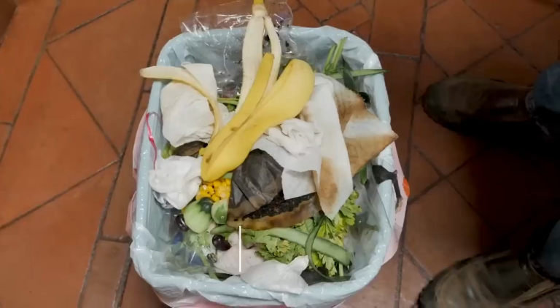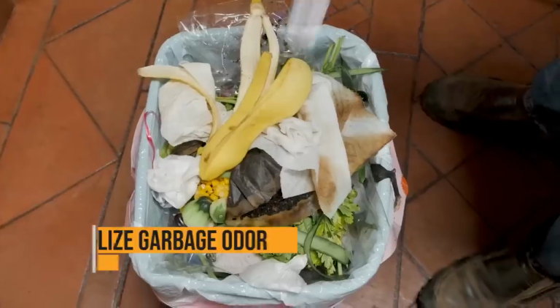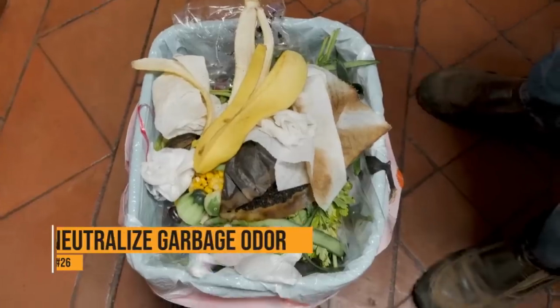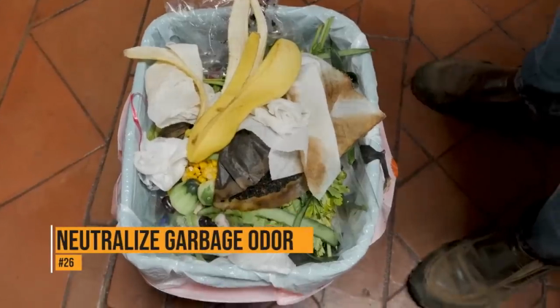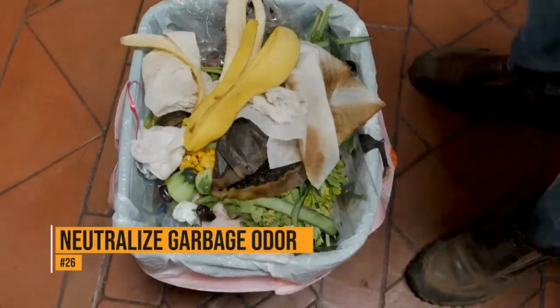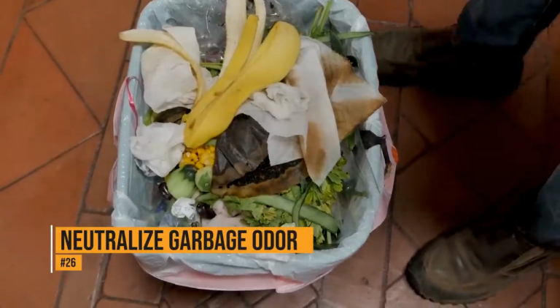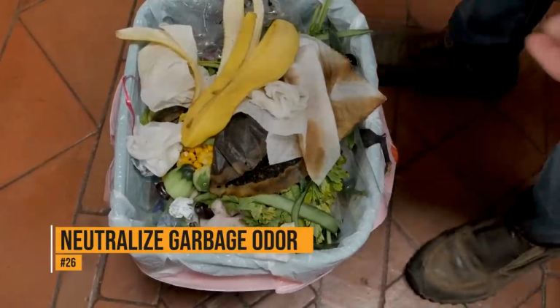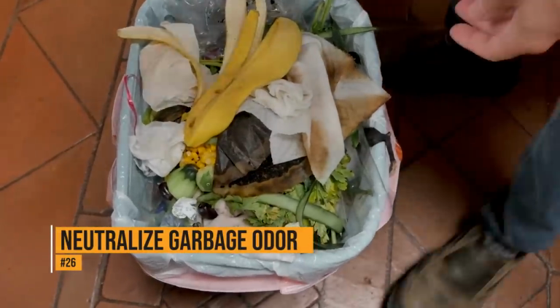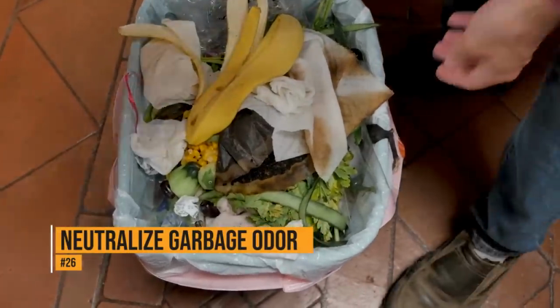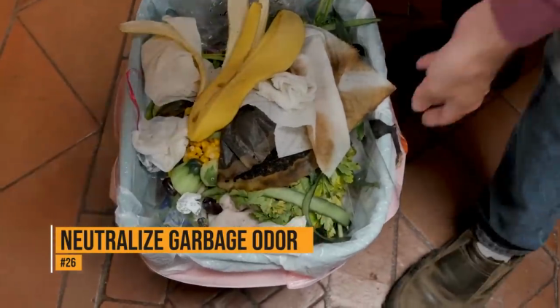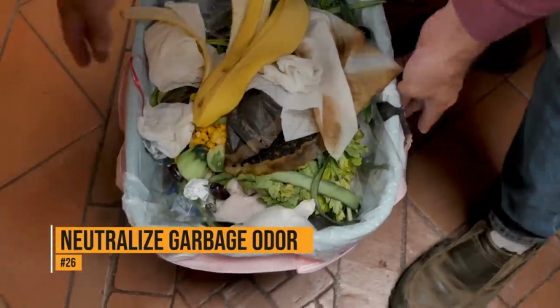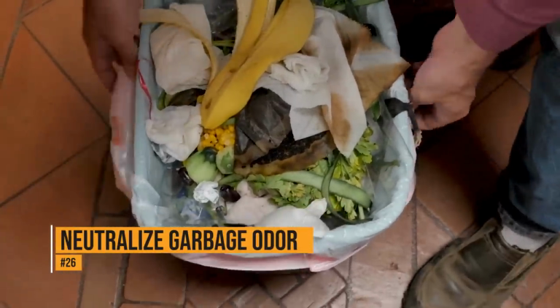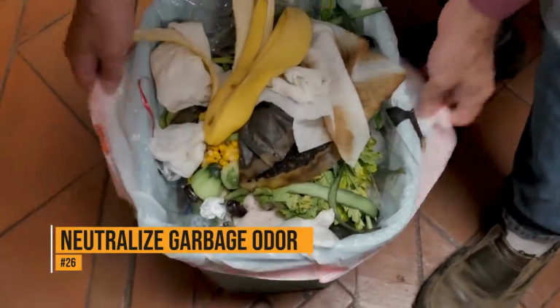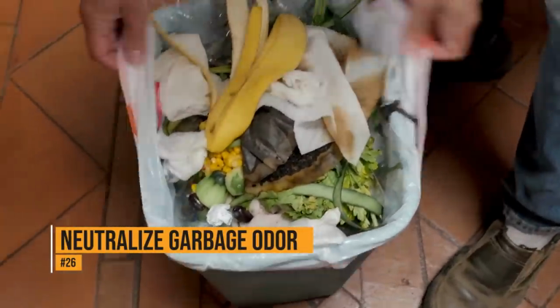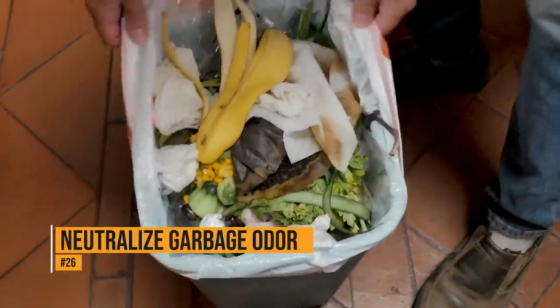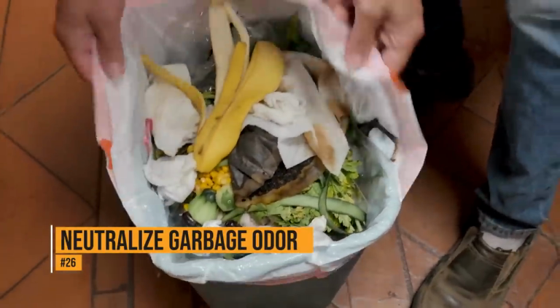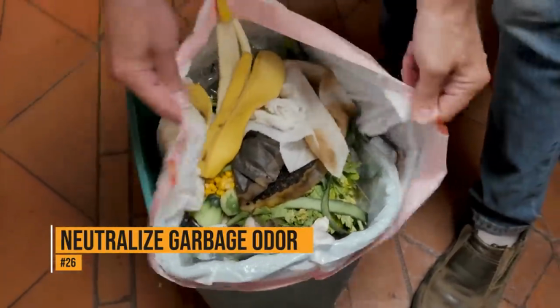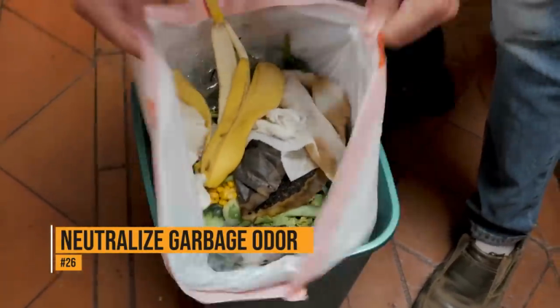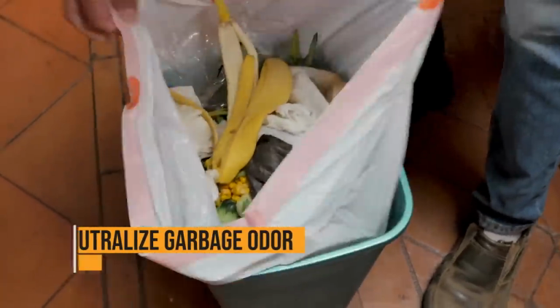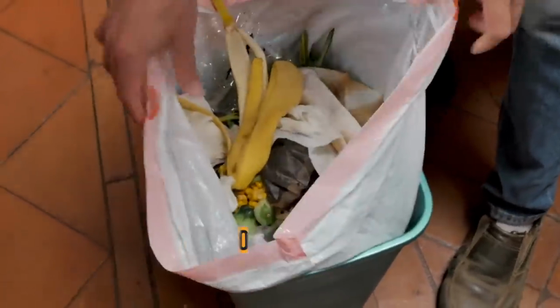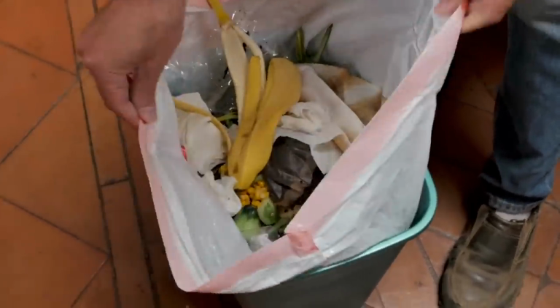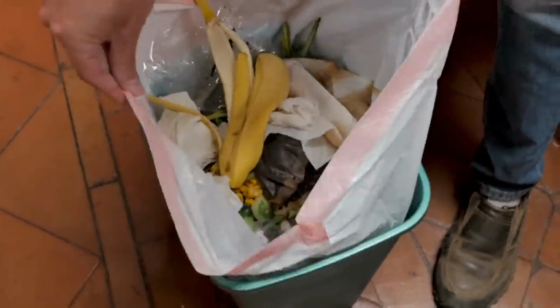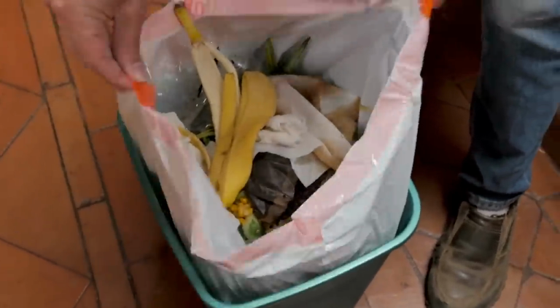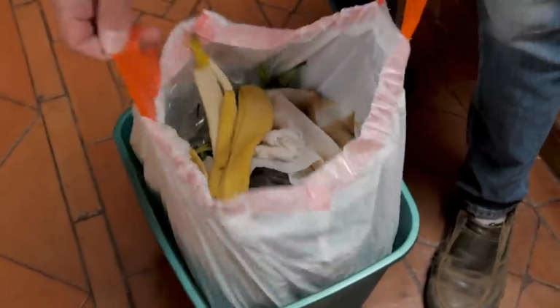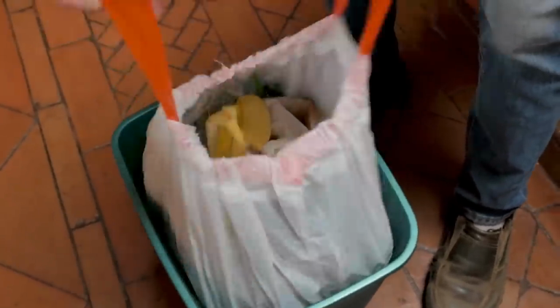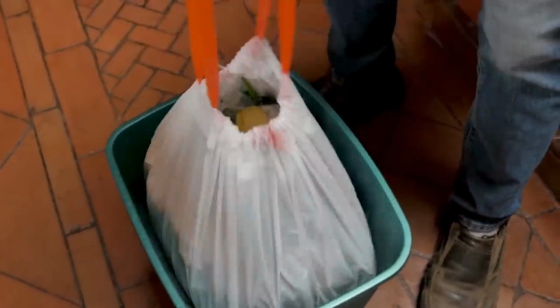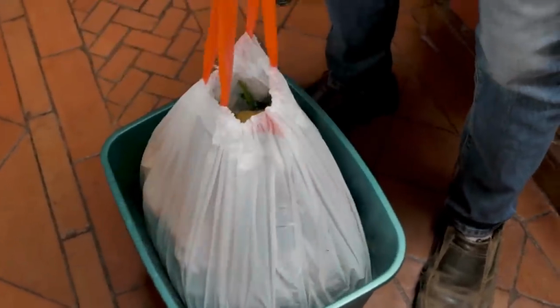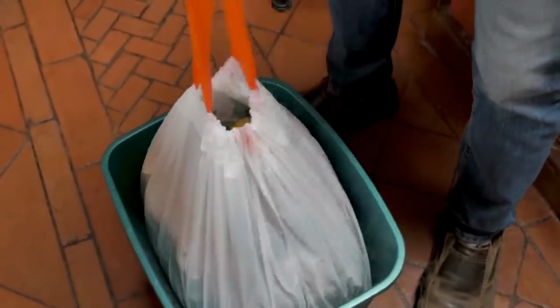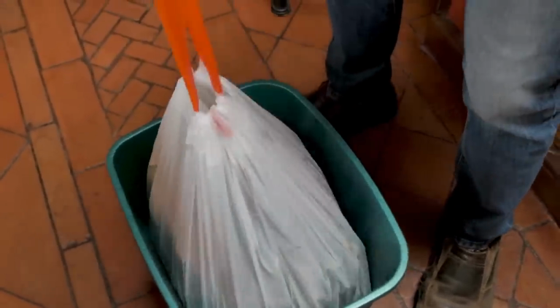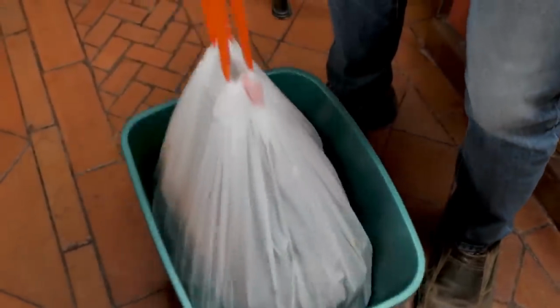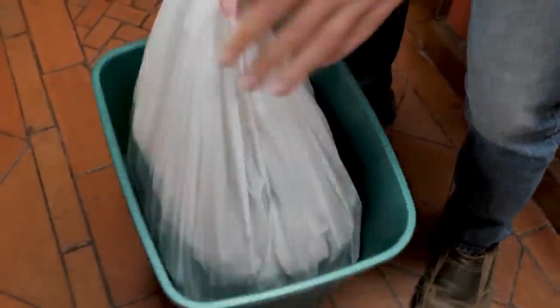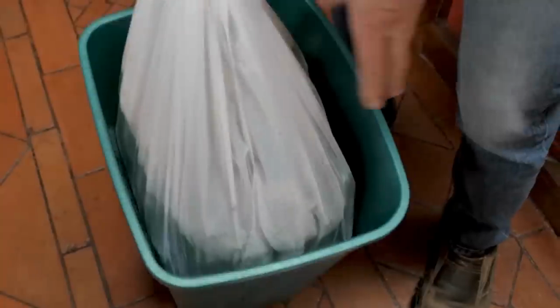To prevent your trash from stinking, put a dryer sheet at the bottom of the trash can. As the waste accumulates, the dryer sheet will soak up the stinky odors.